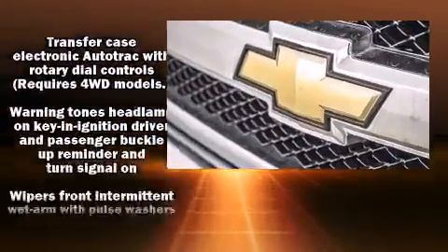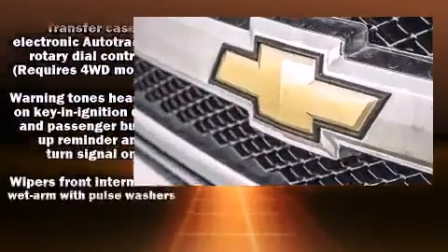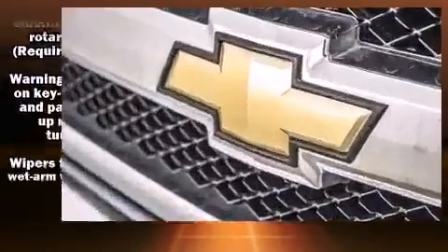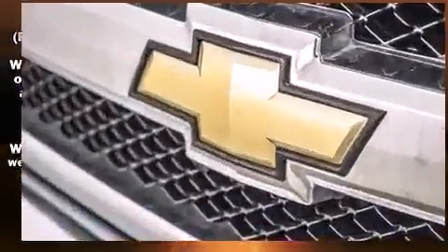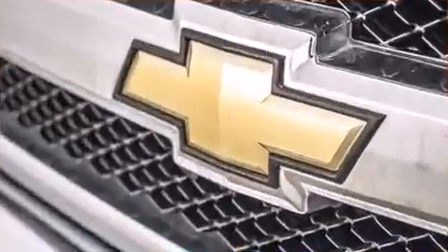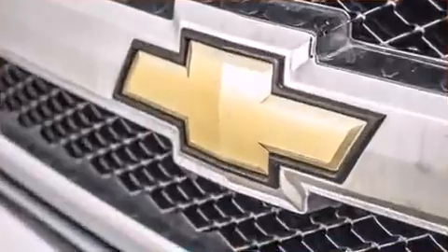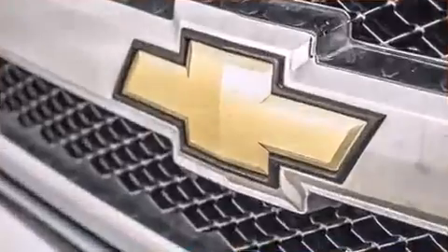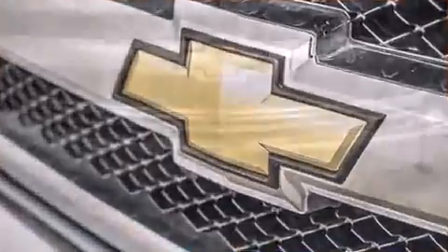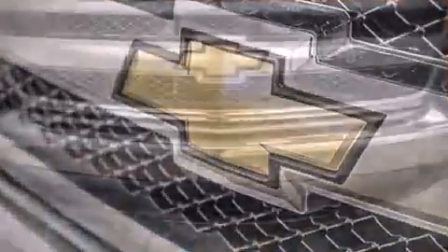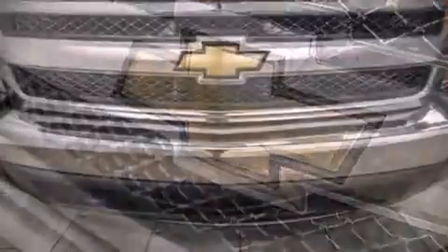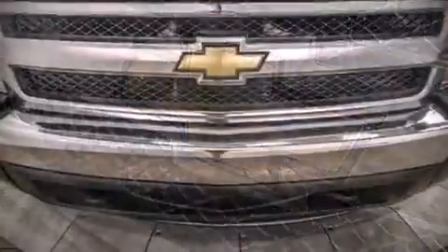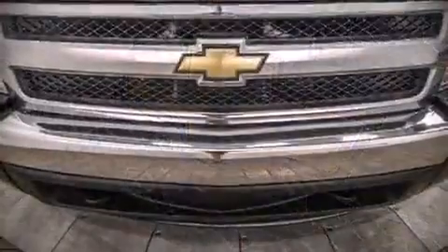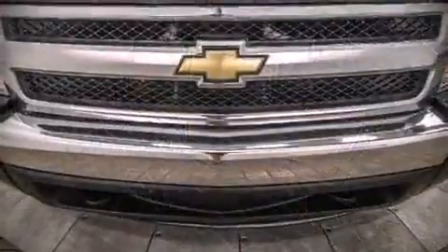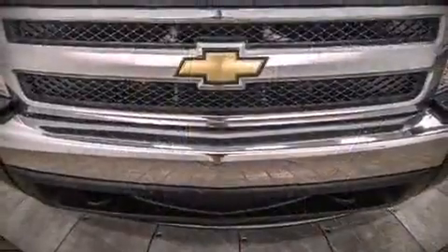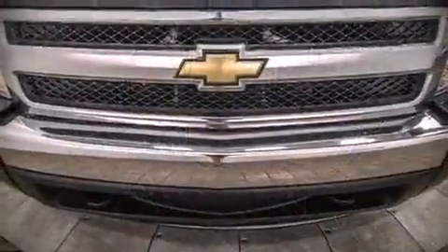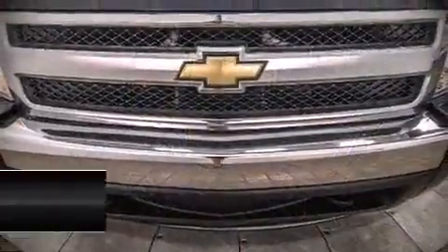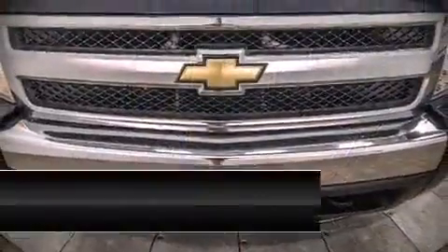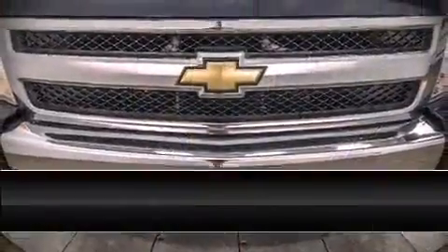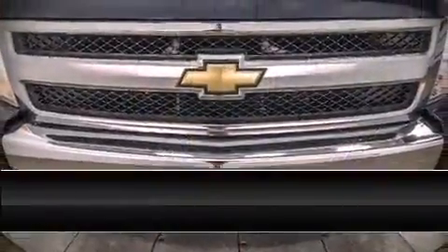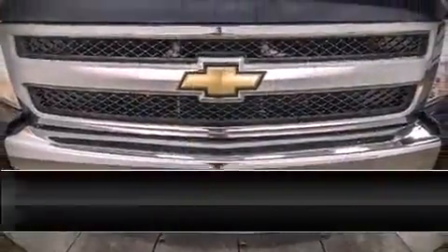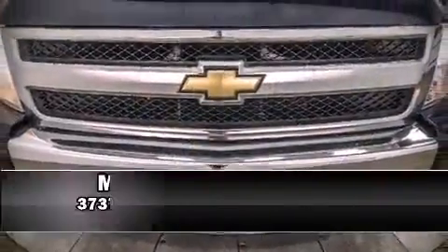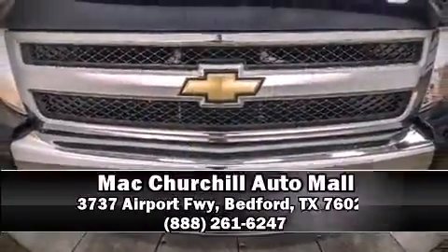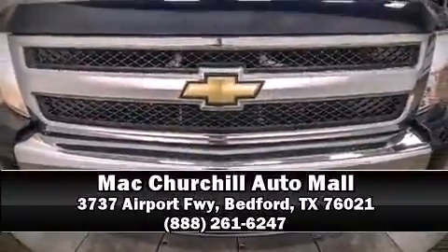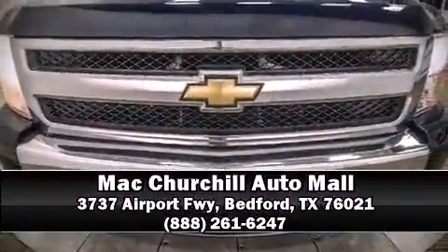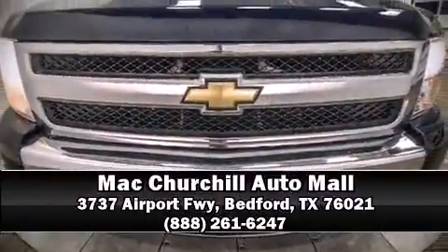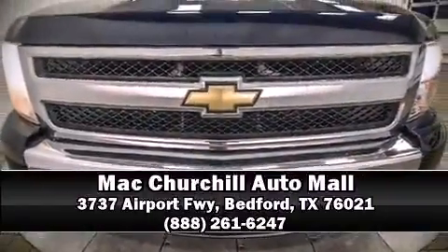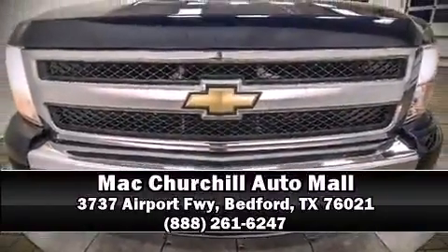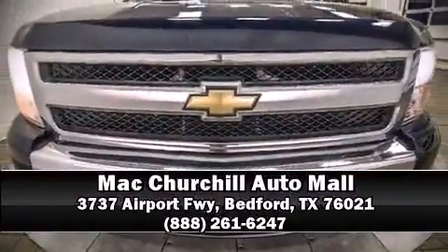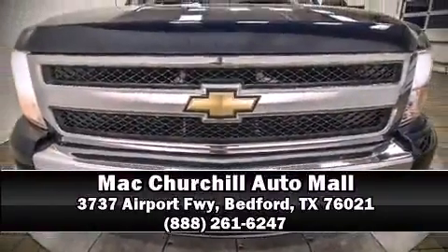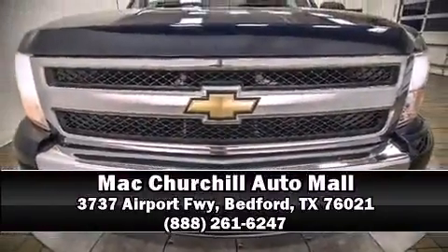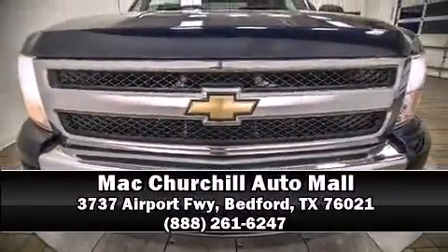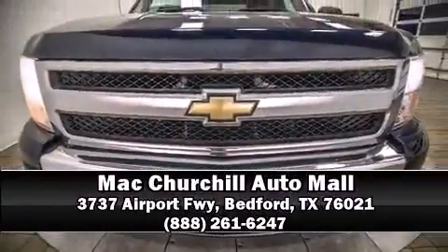It also arrives with a Carfax history report, providing you peace of mind with detailed information. Please don't hesitate to give us a call.